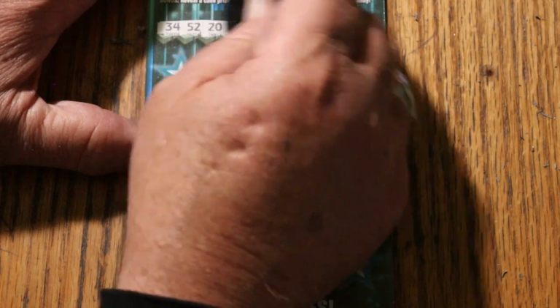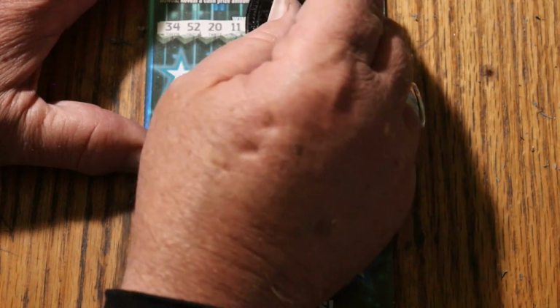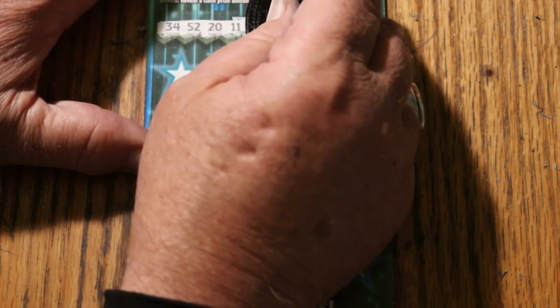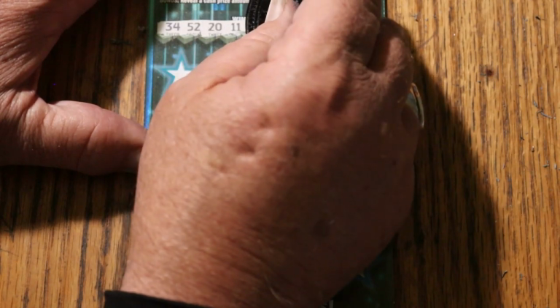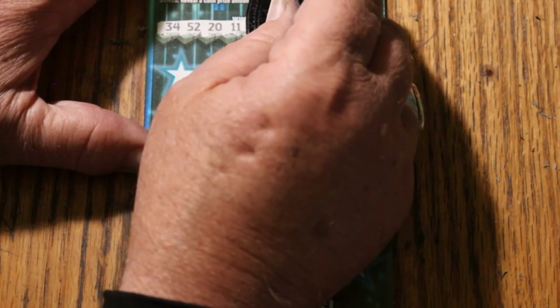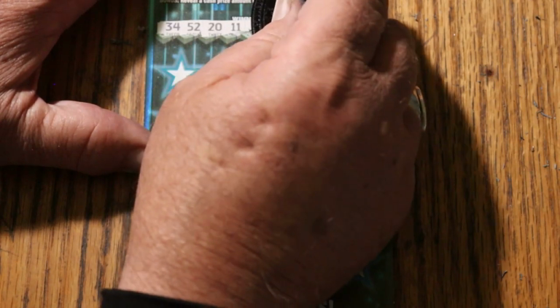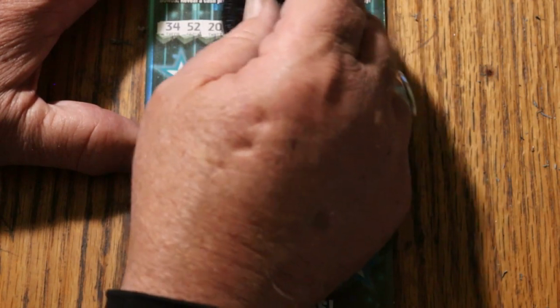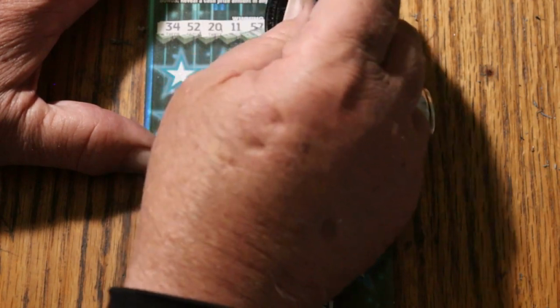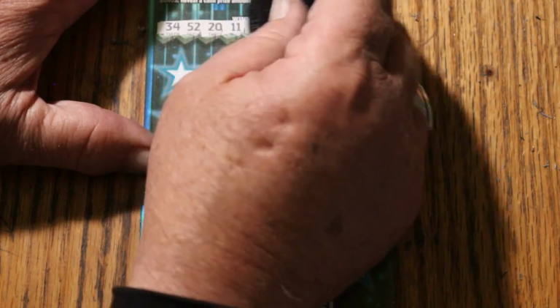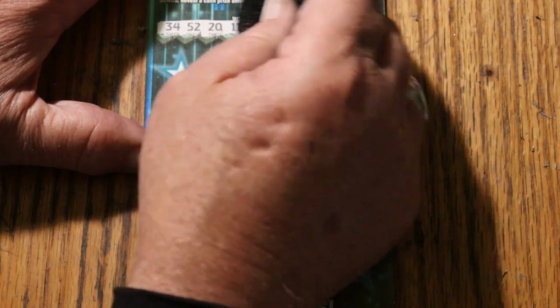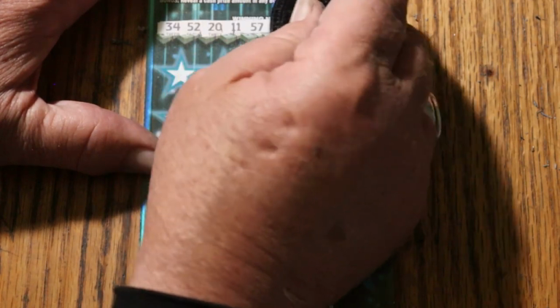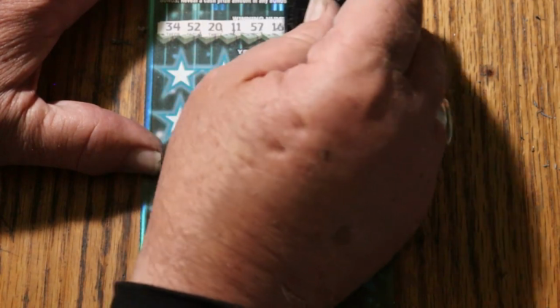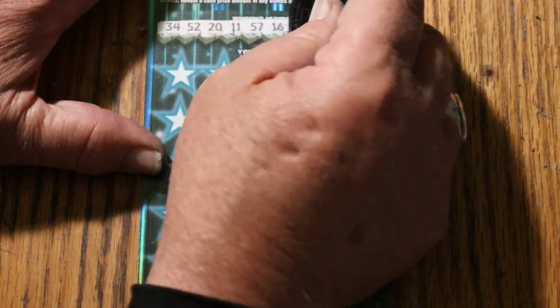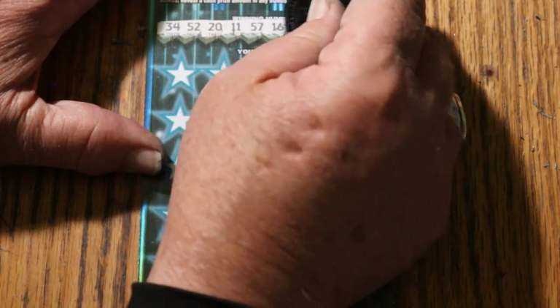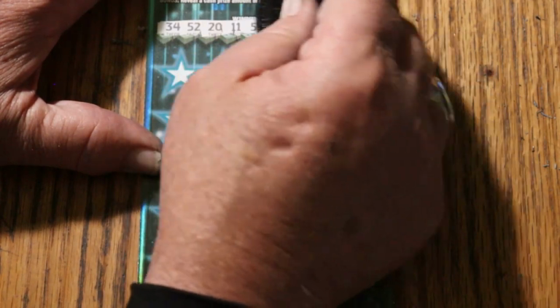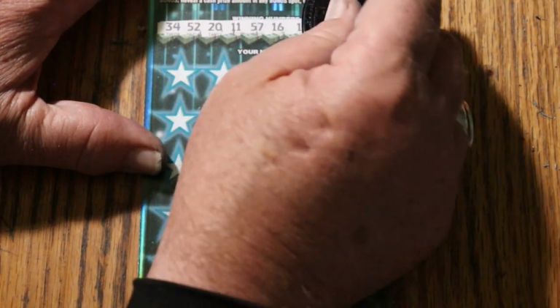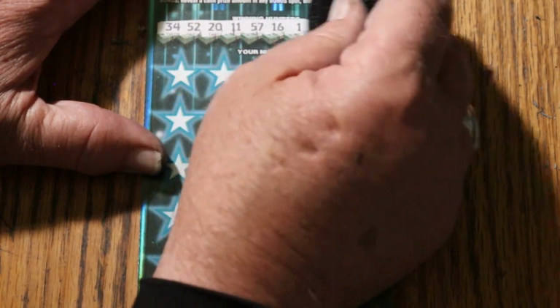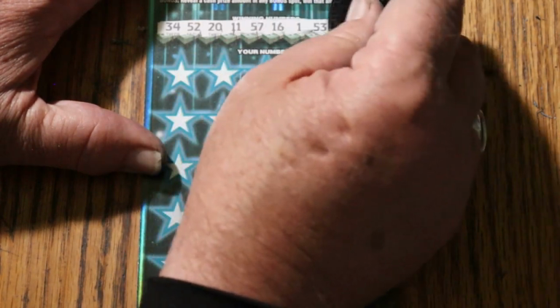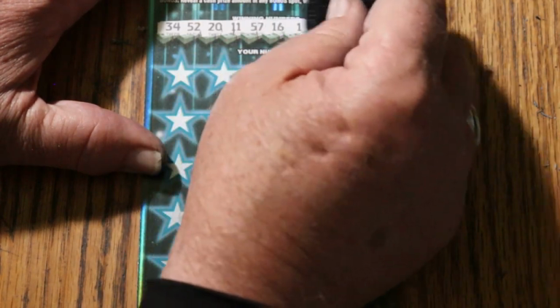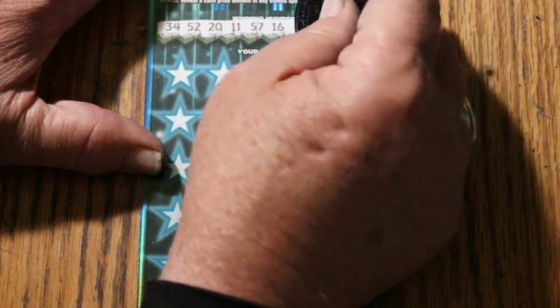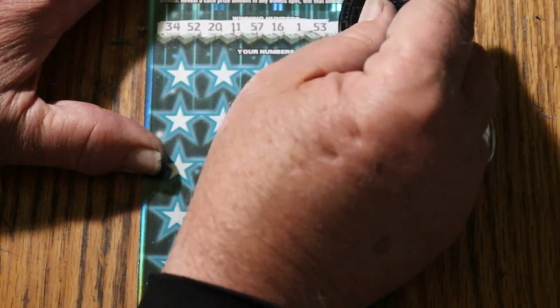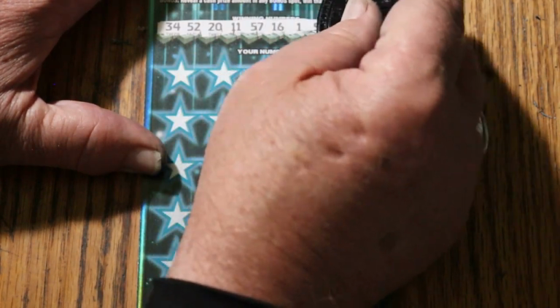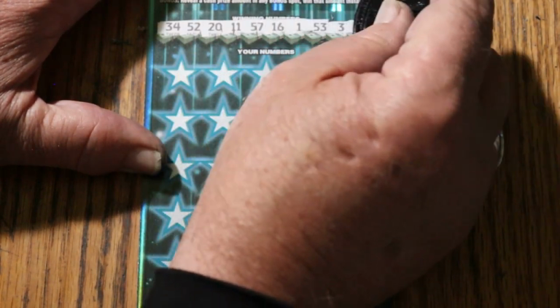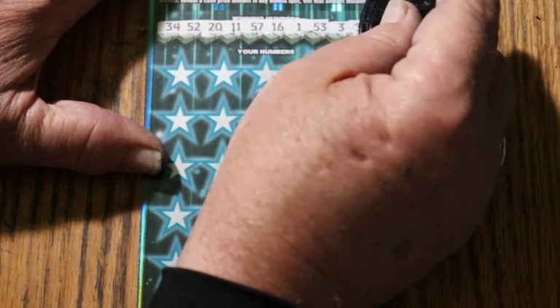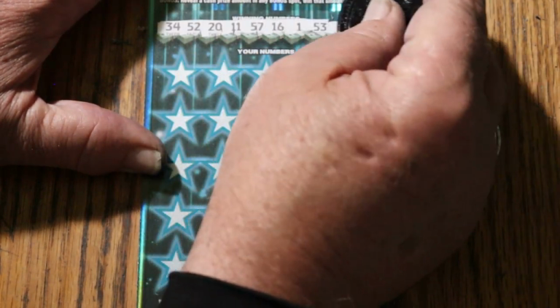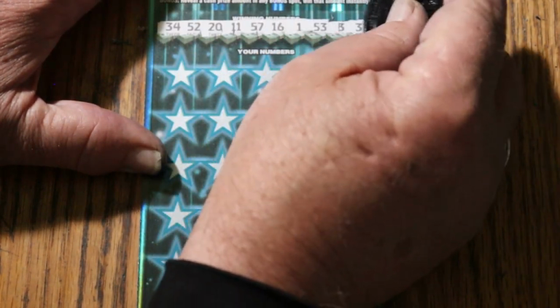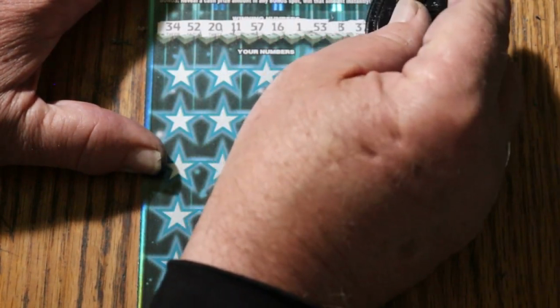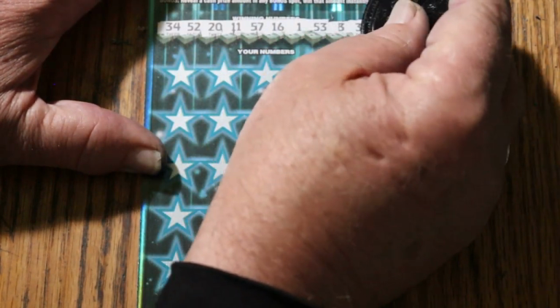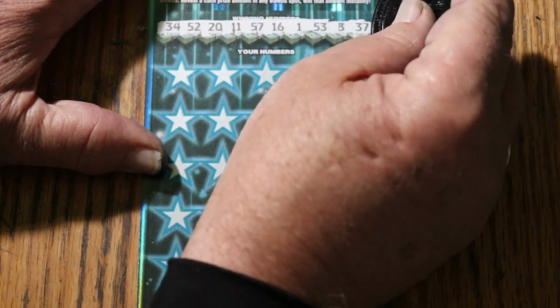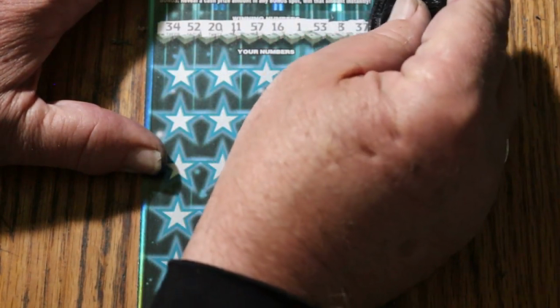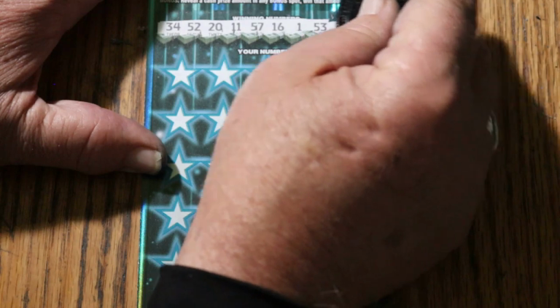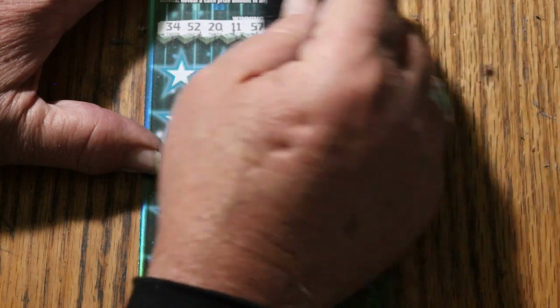The winning numbers are: 34, 52, 20, 11, 57, 16, 1, 53, 3, and 37.